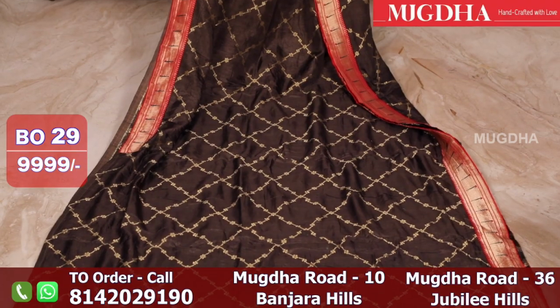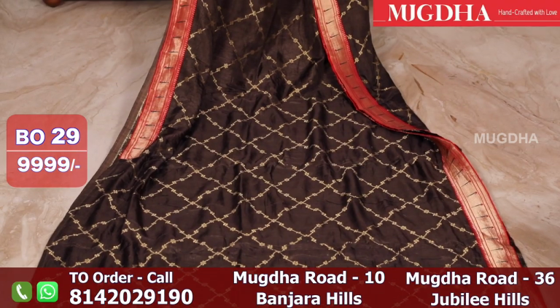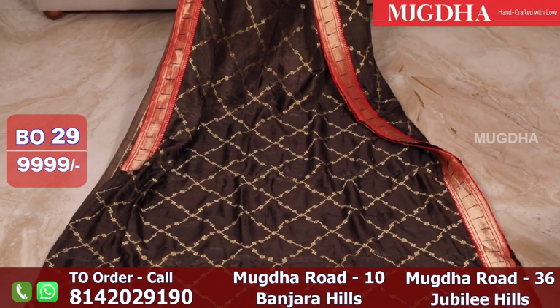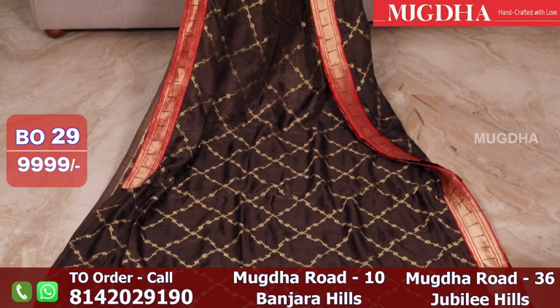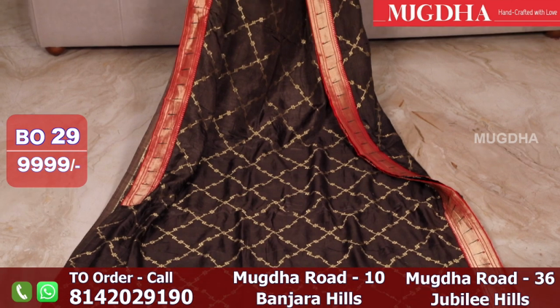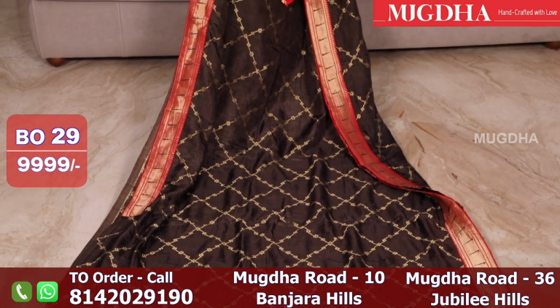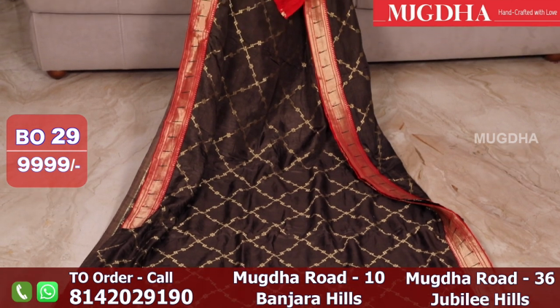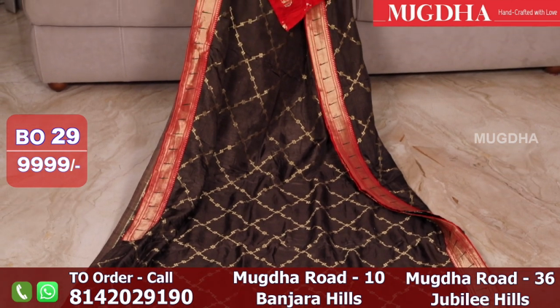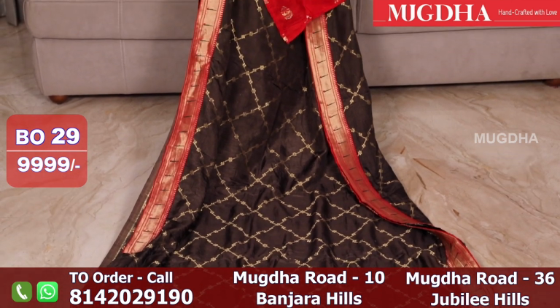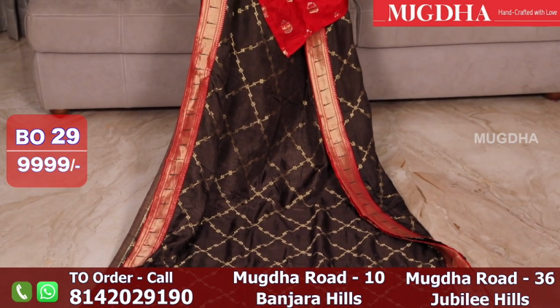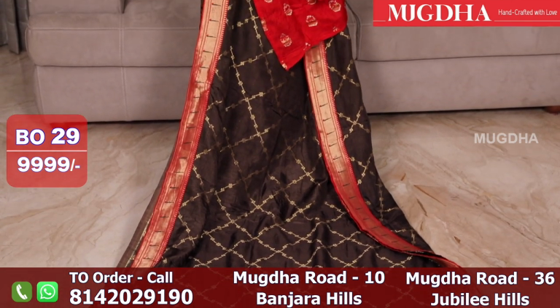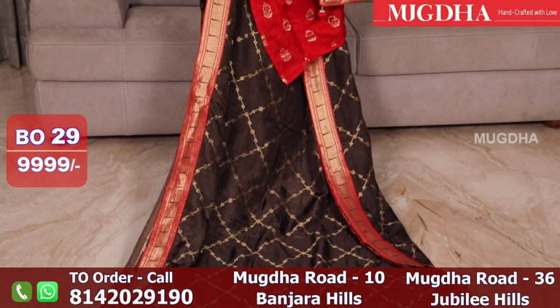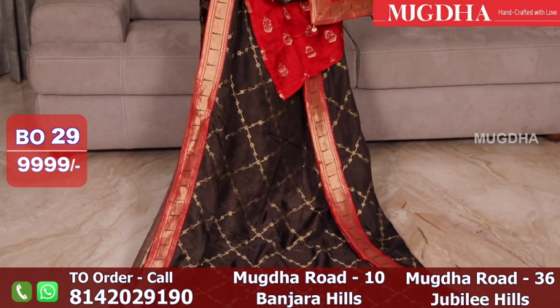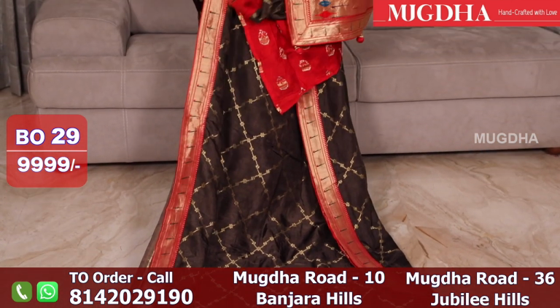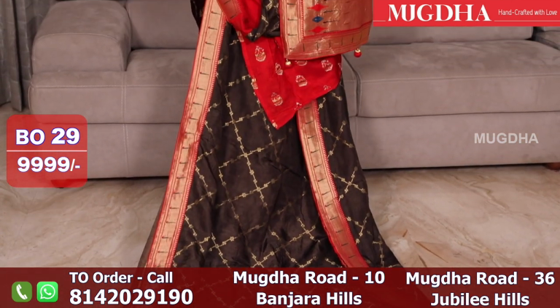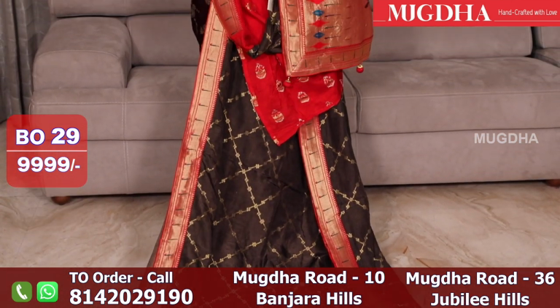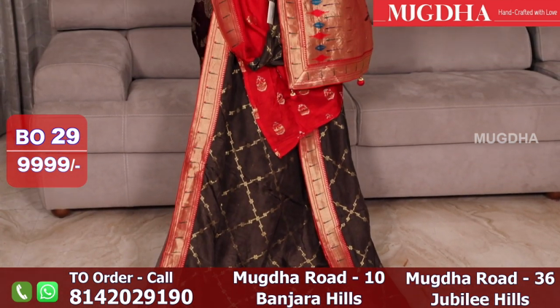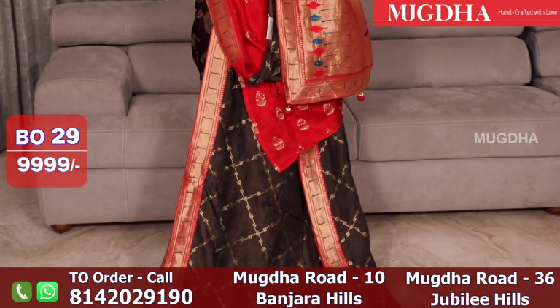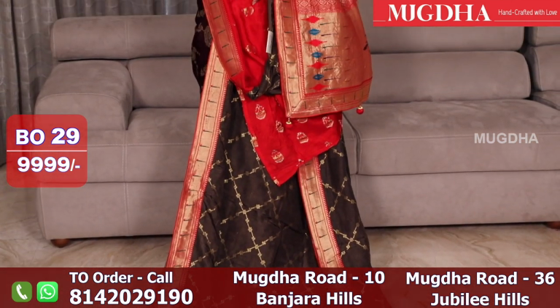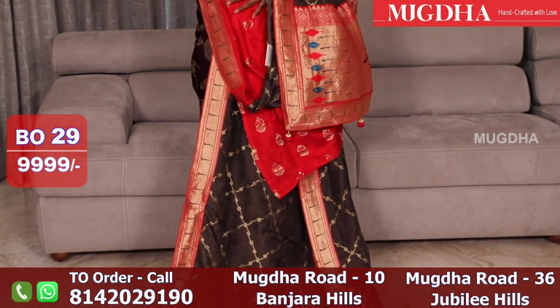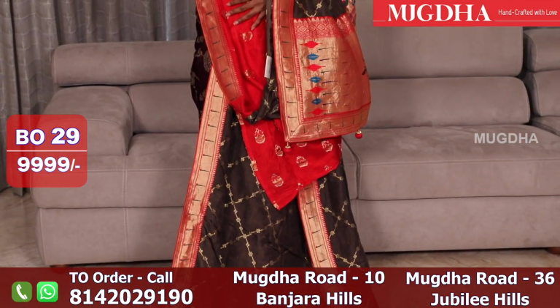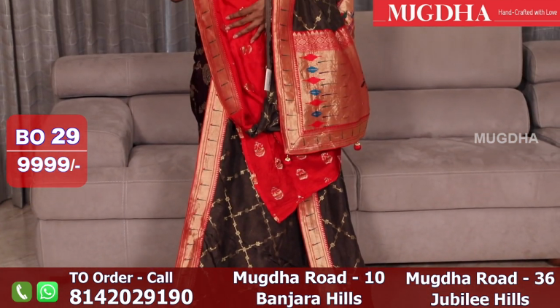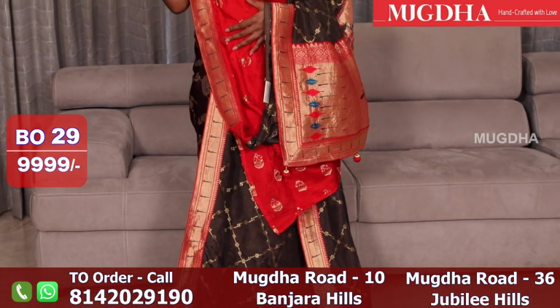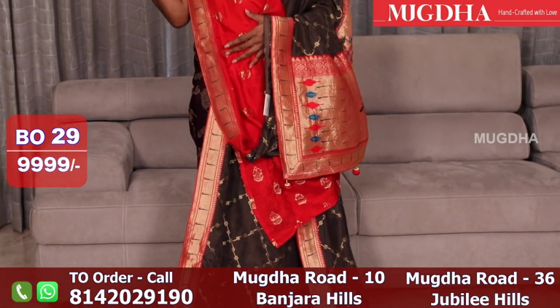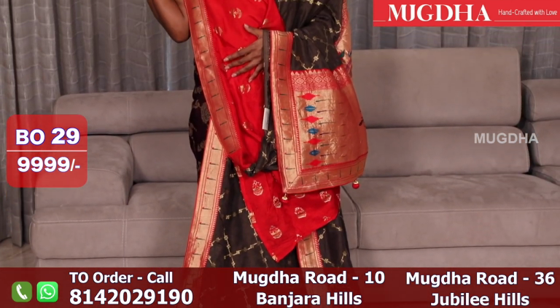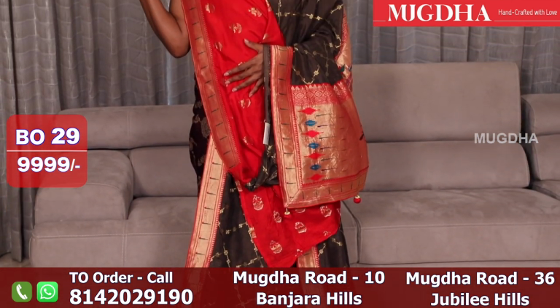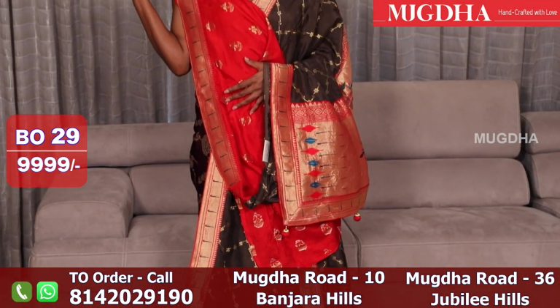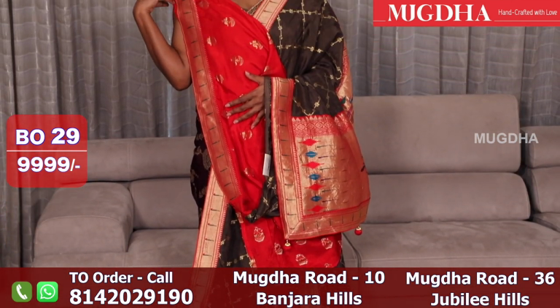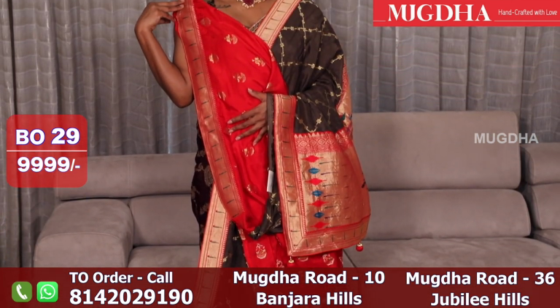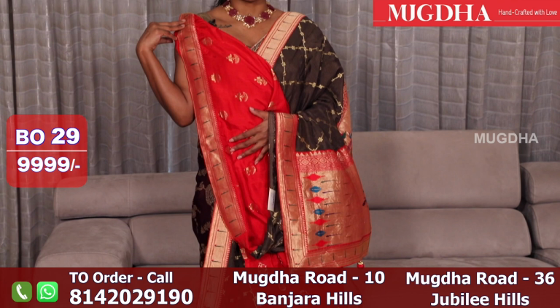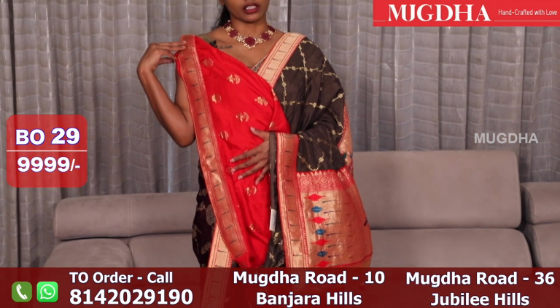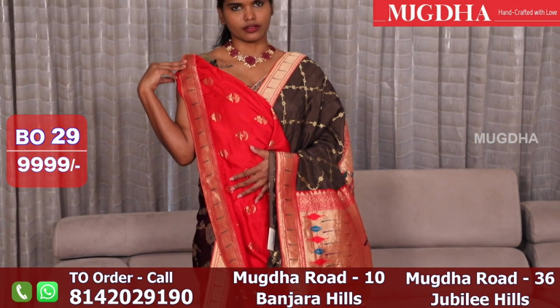This is a nice brown Banarasi saree with a contrast red color blouse.